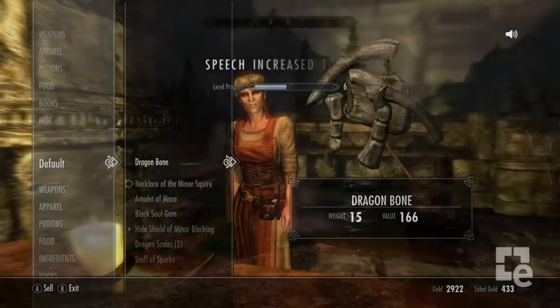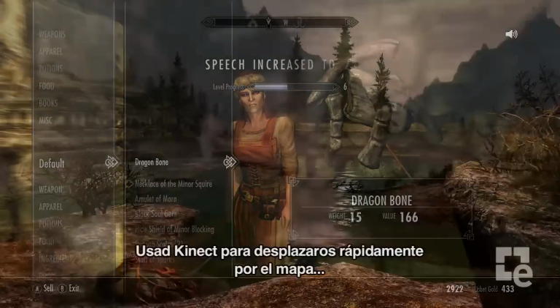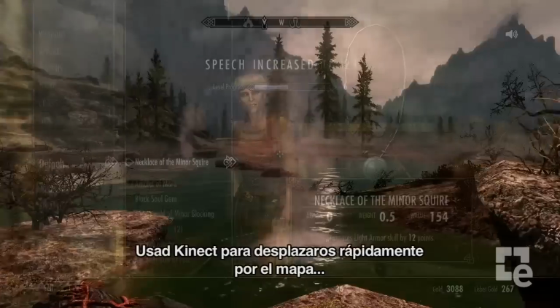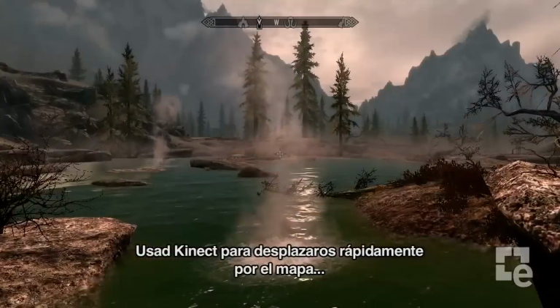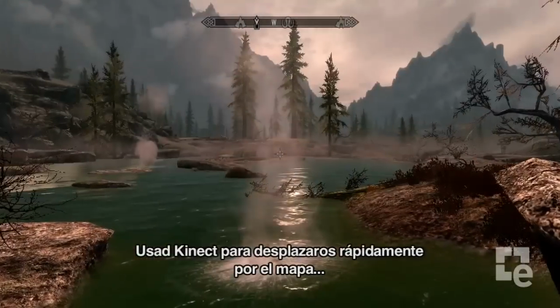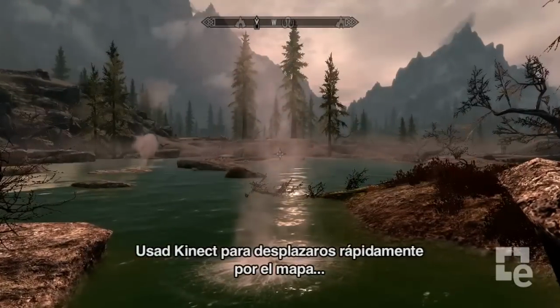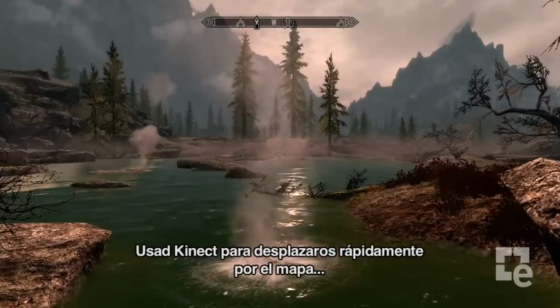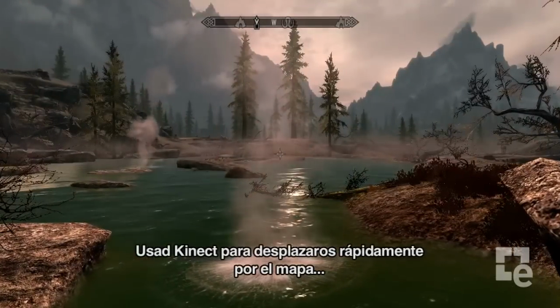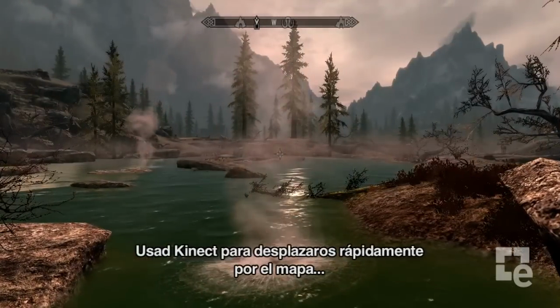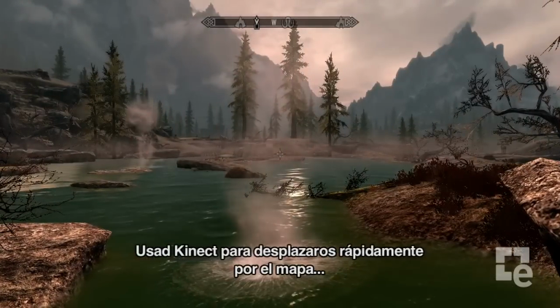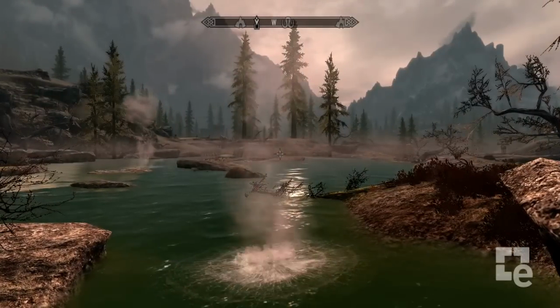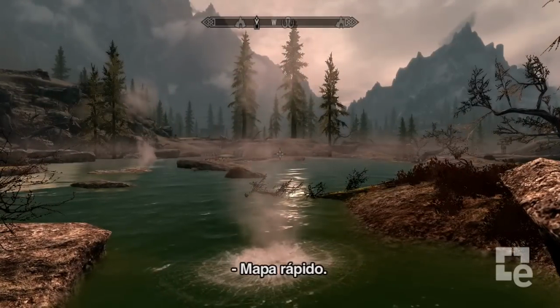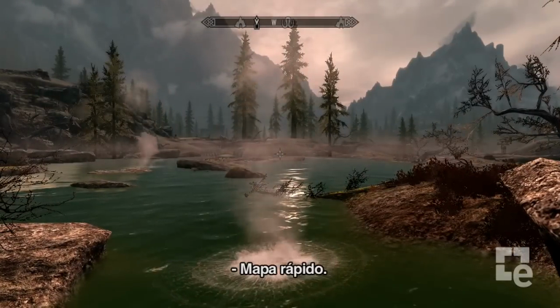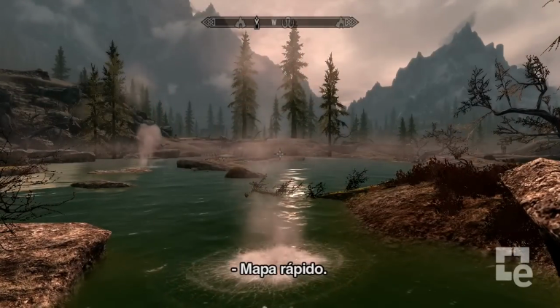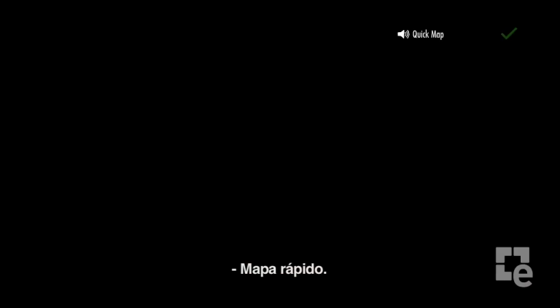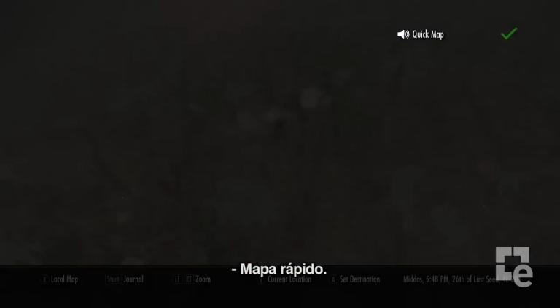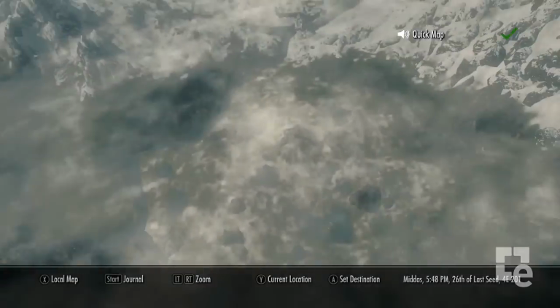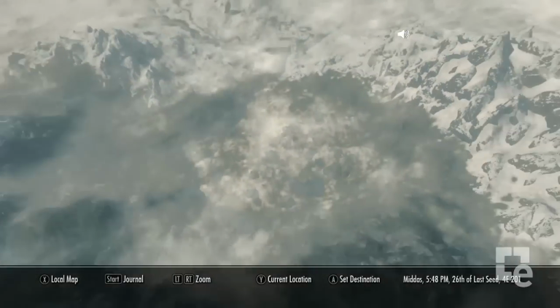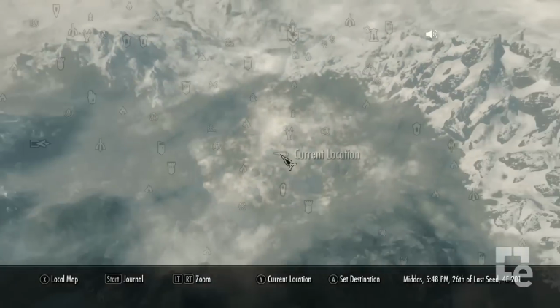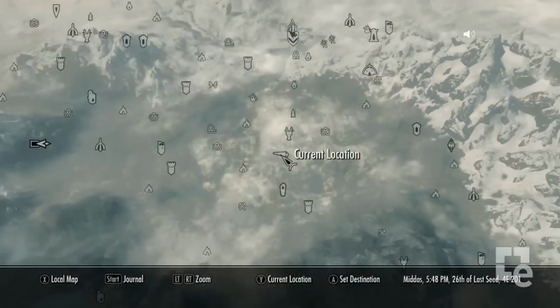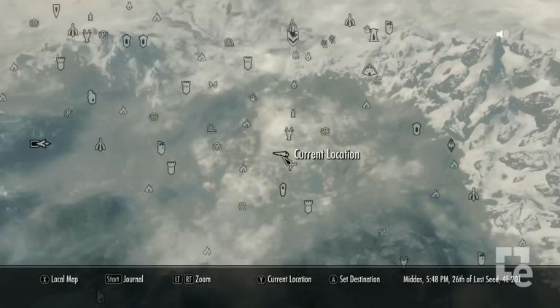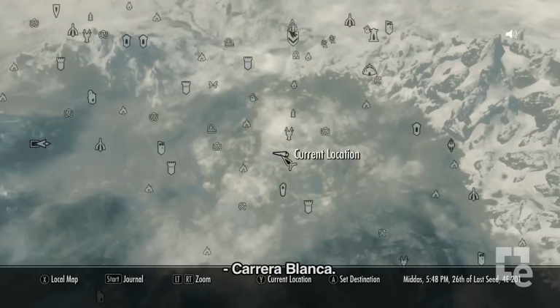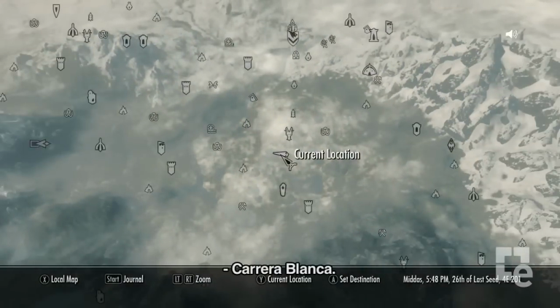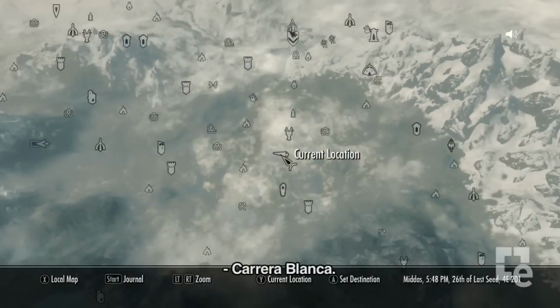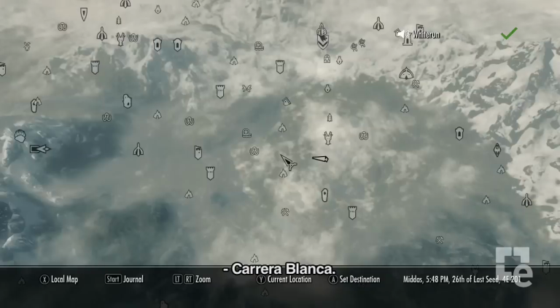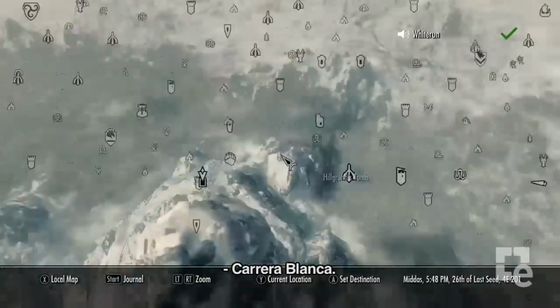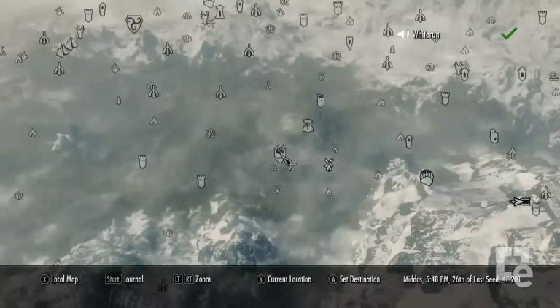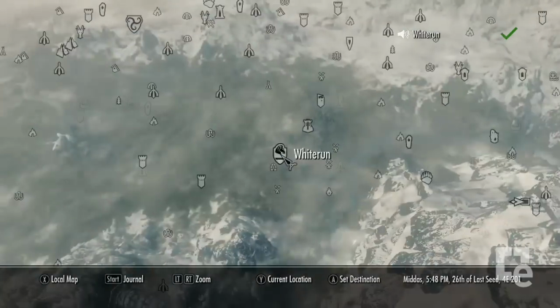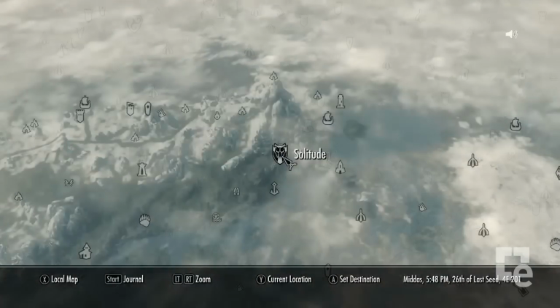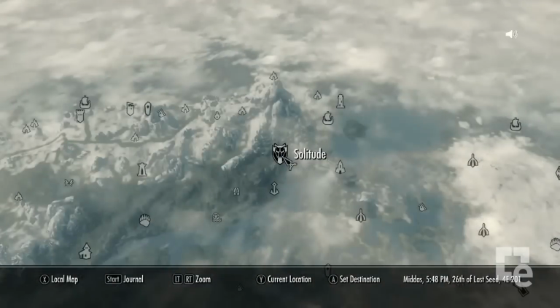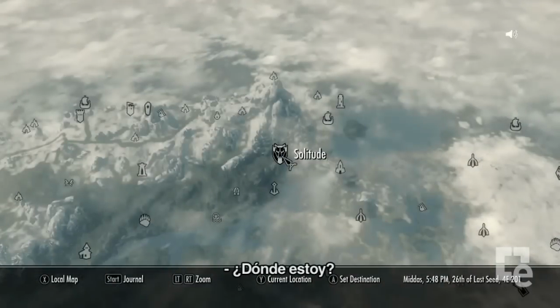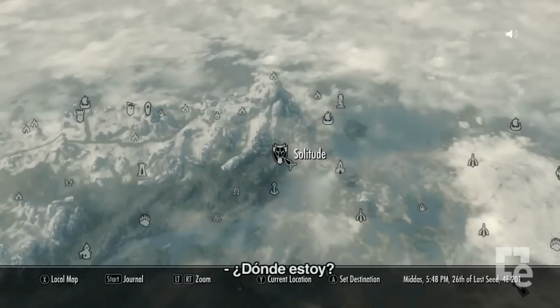Use Kinect to quickly navigate the map. Quick Map. White Run. Where Am I?